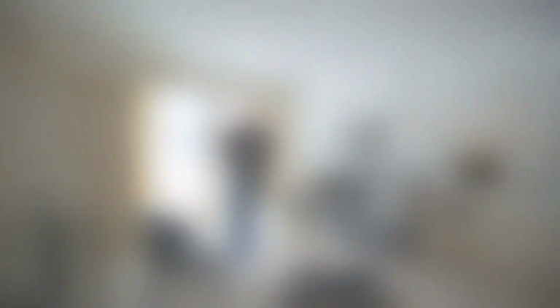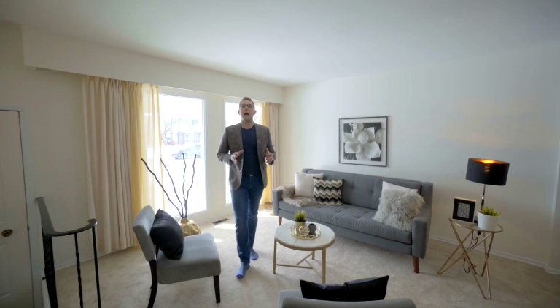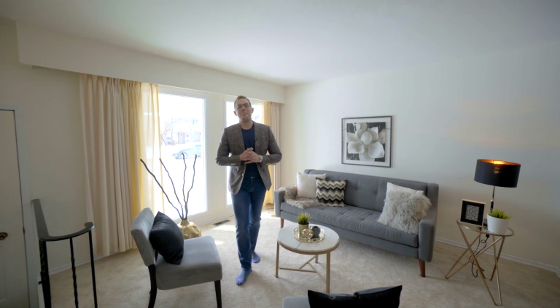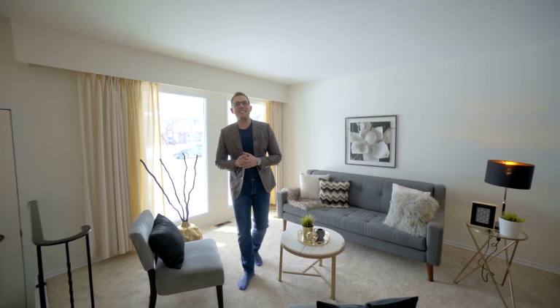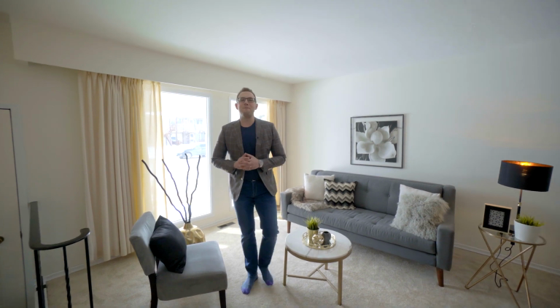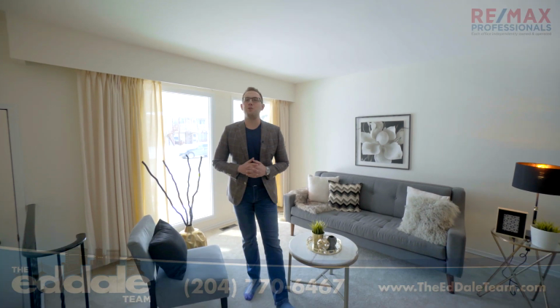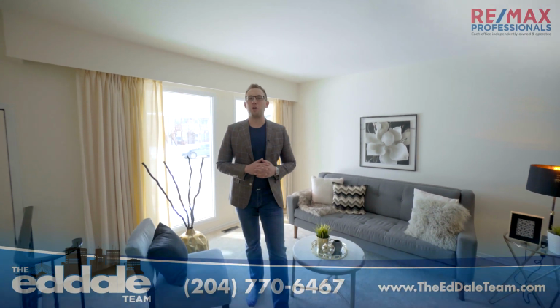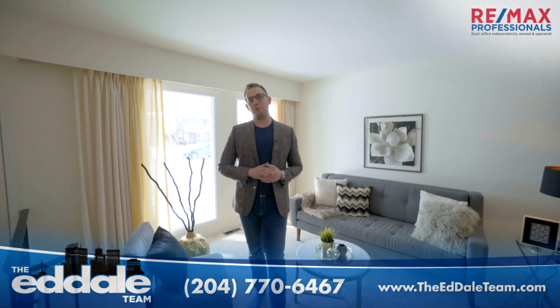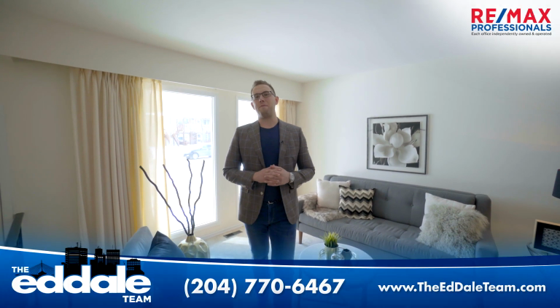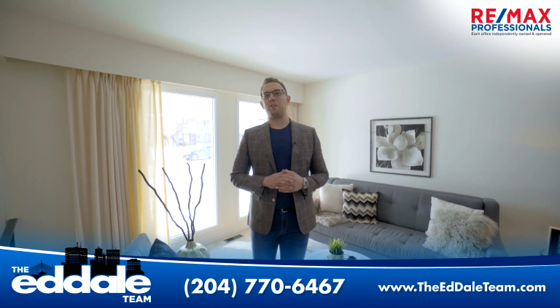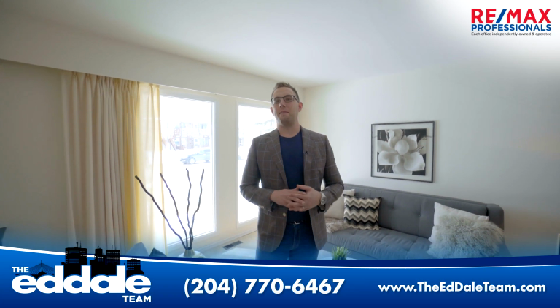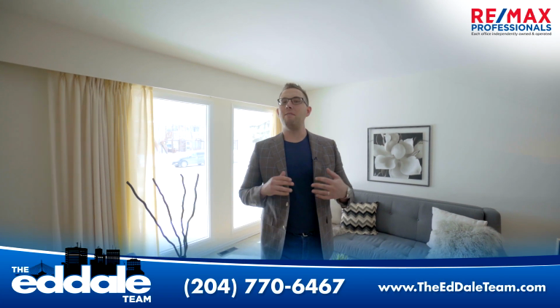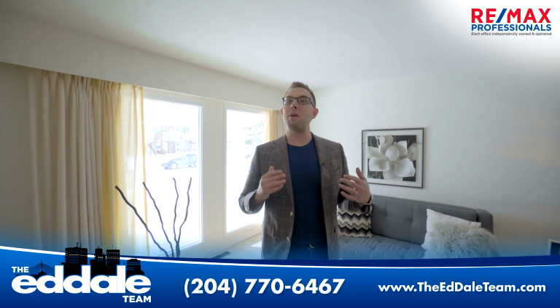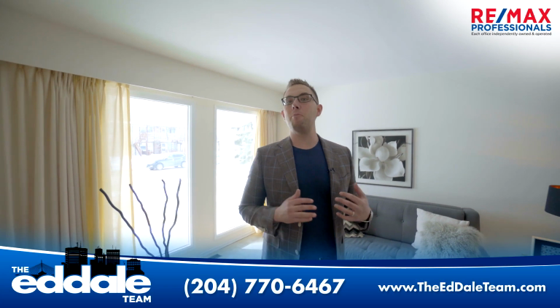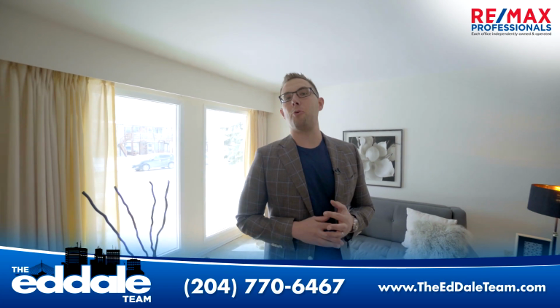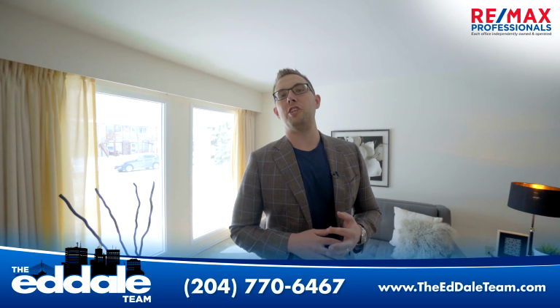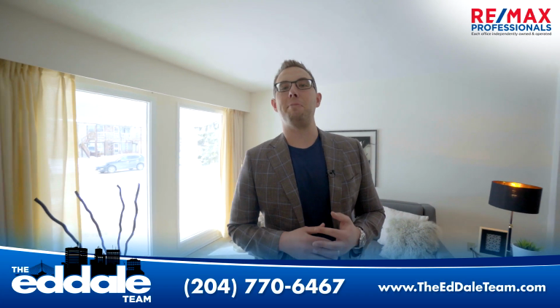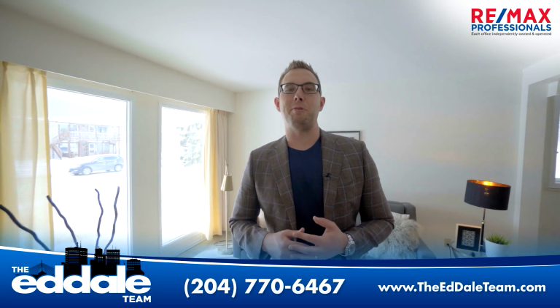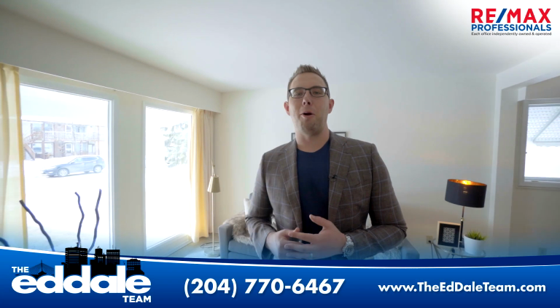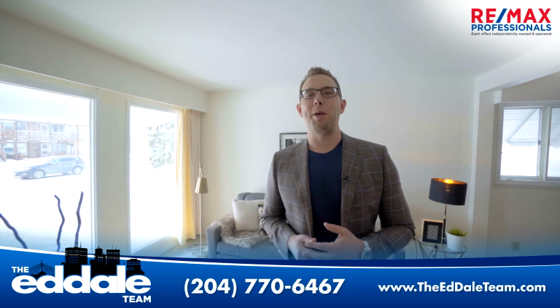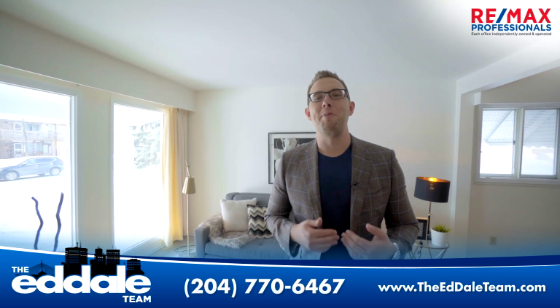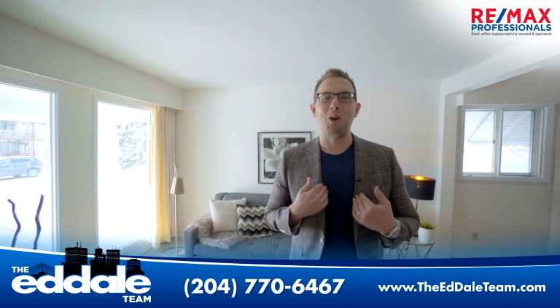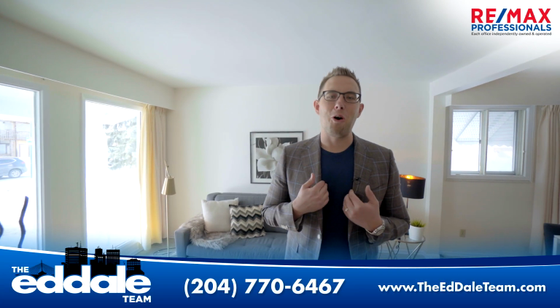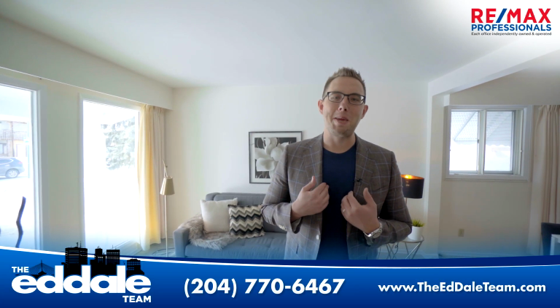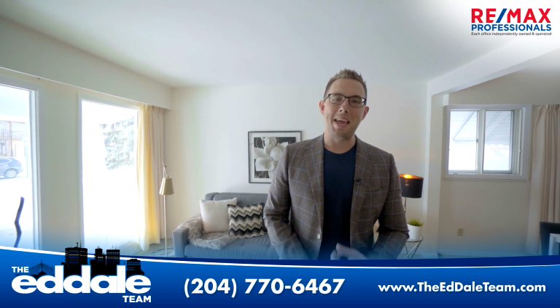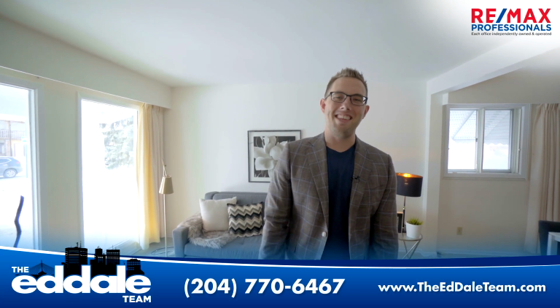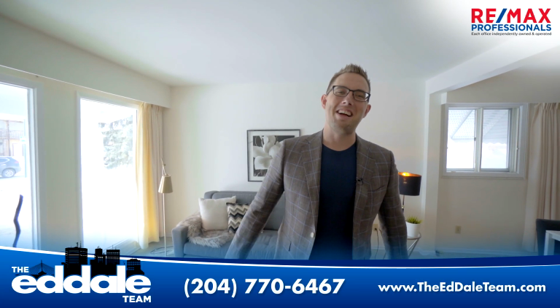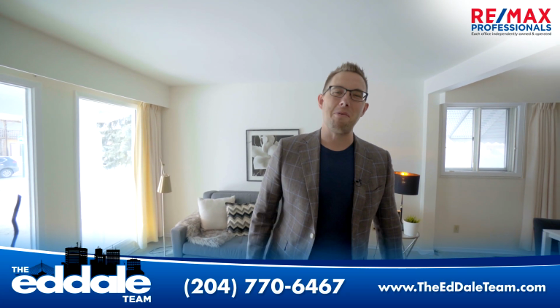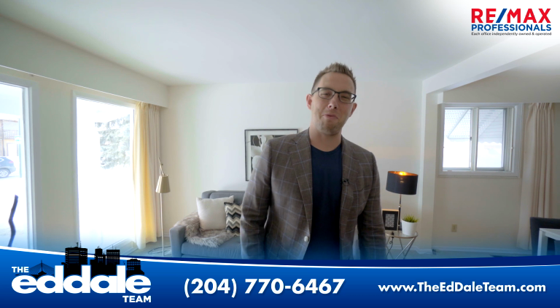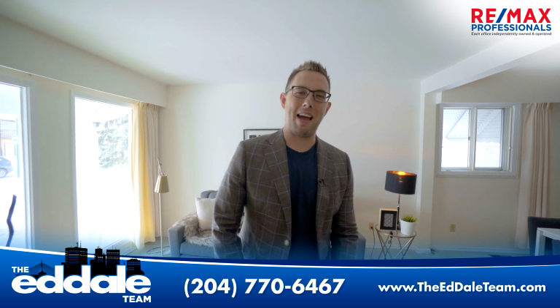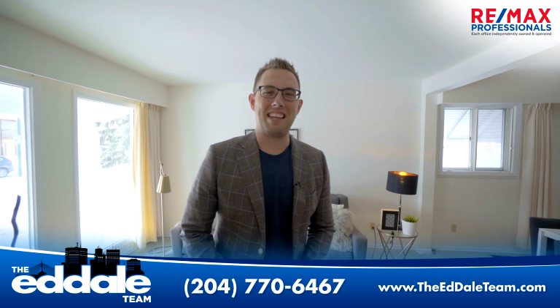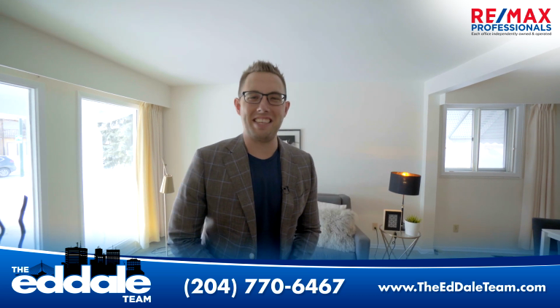Well, that's it for 231 Fairlane. If you have any more questions about this property, you can call me, Ed Dale with RE-MAX, anytime.